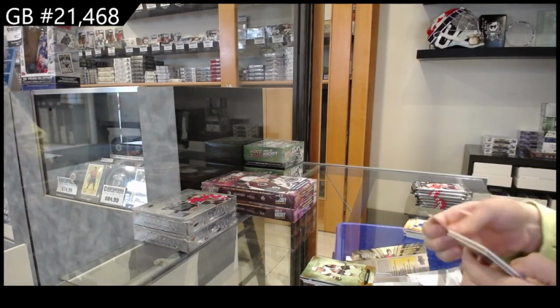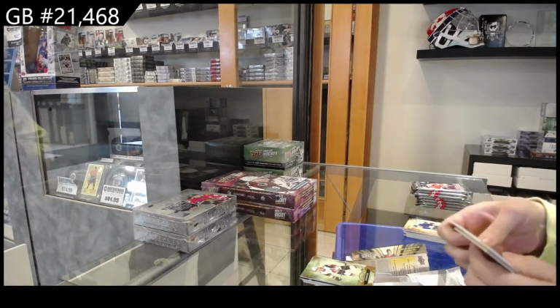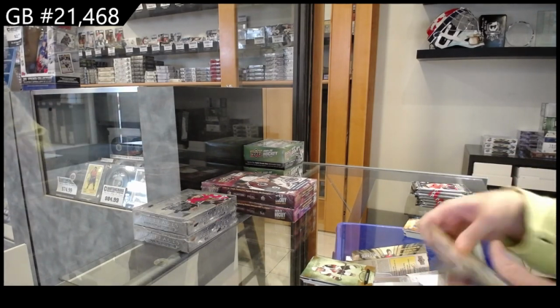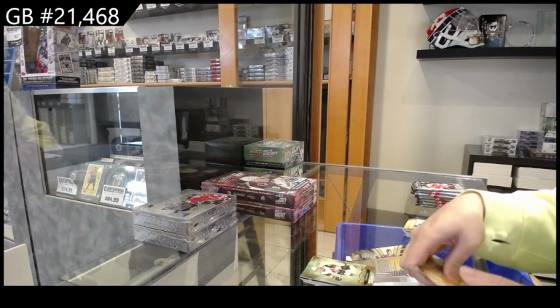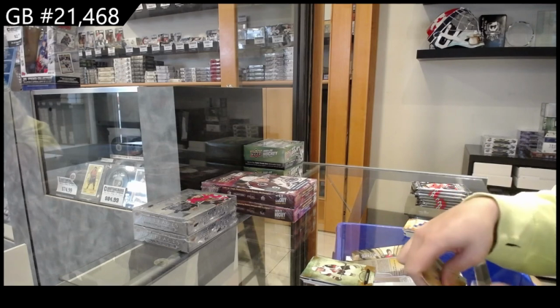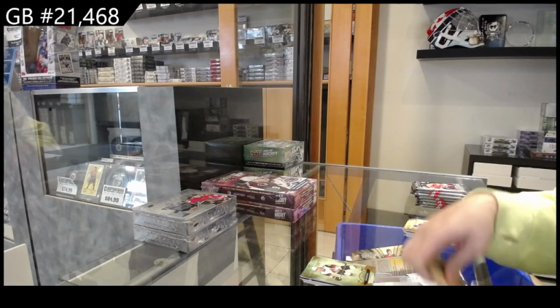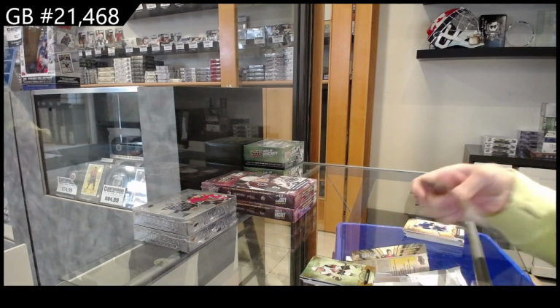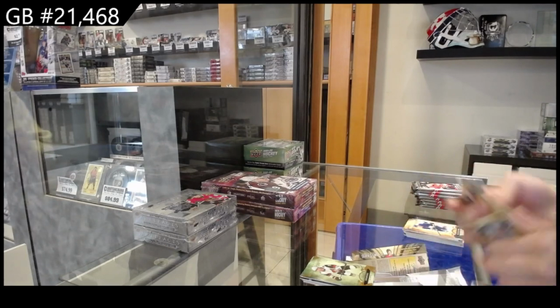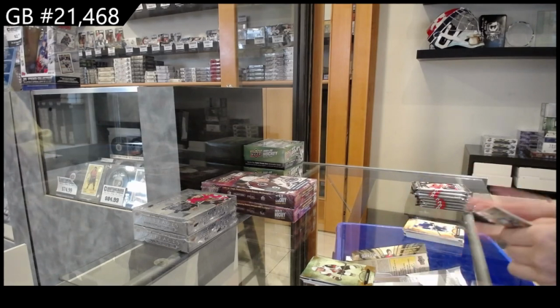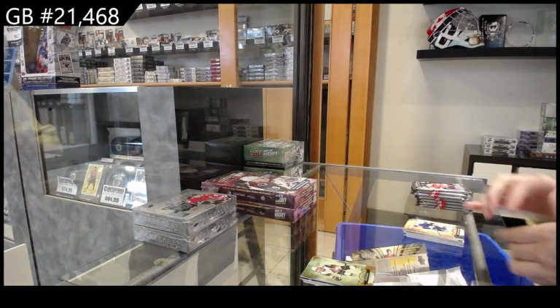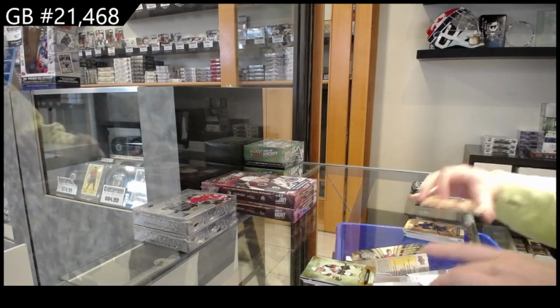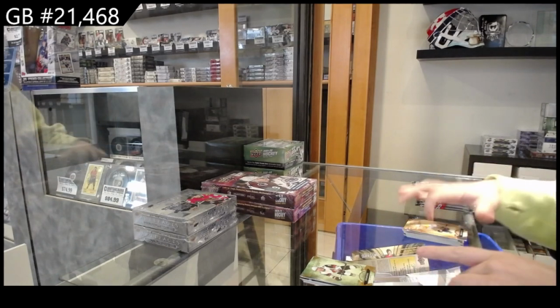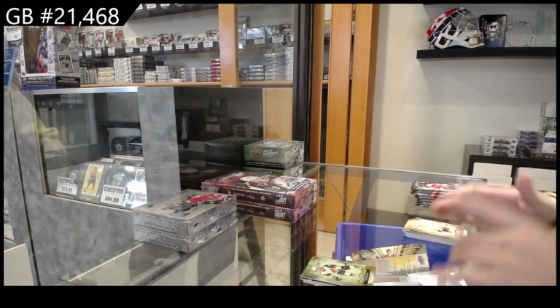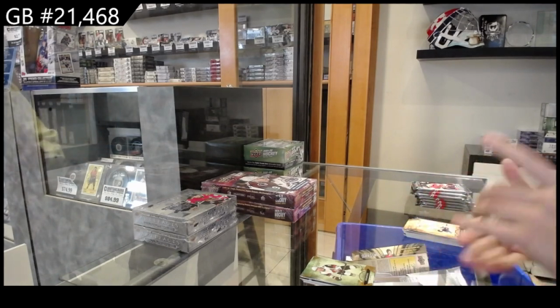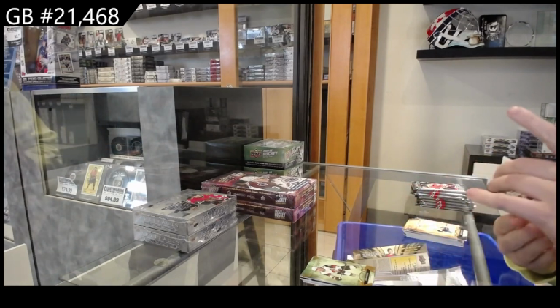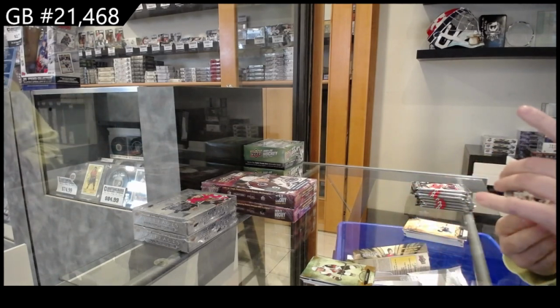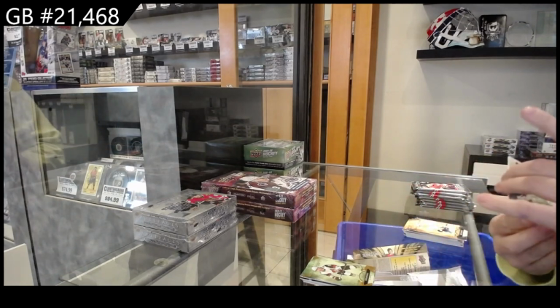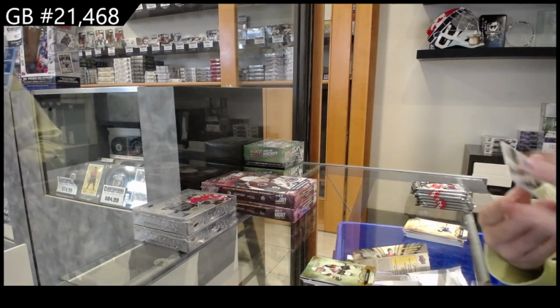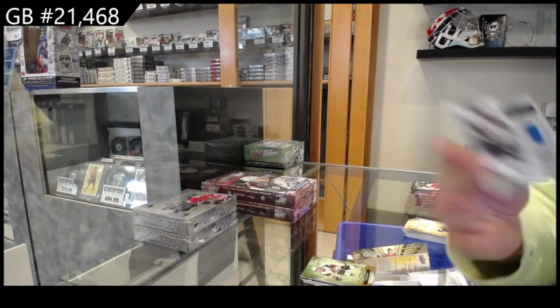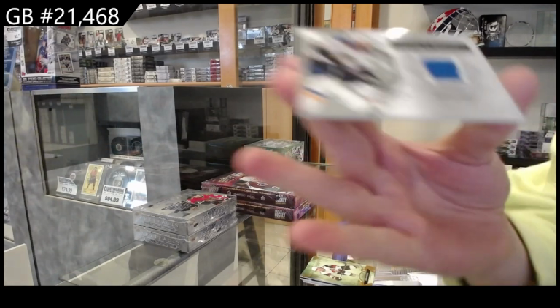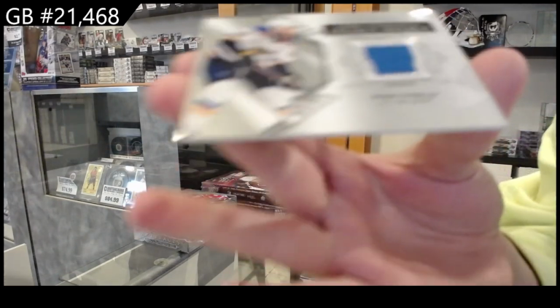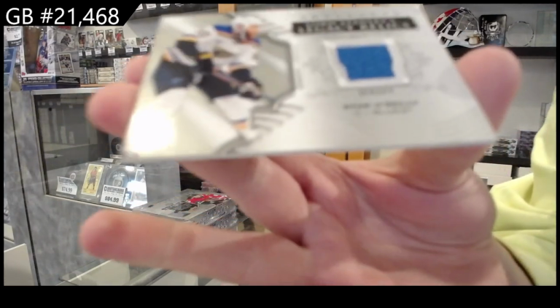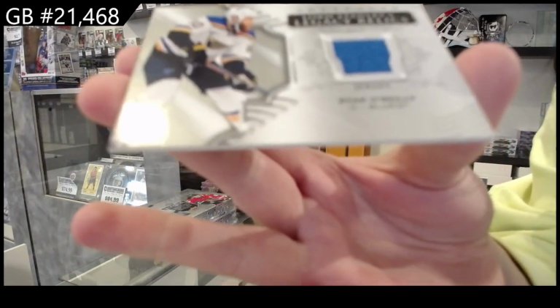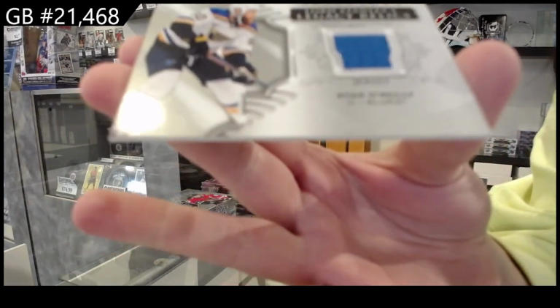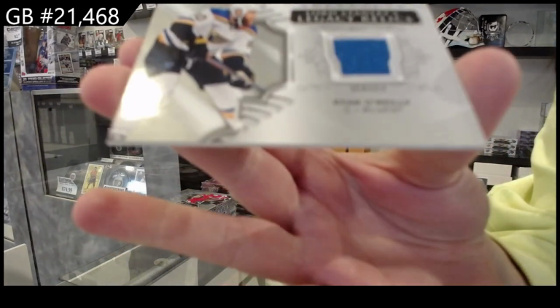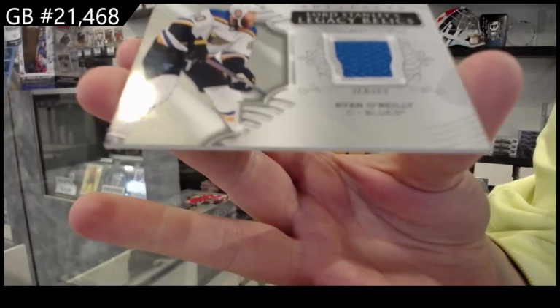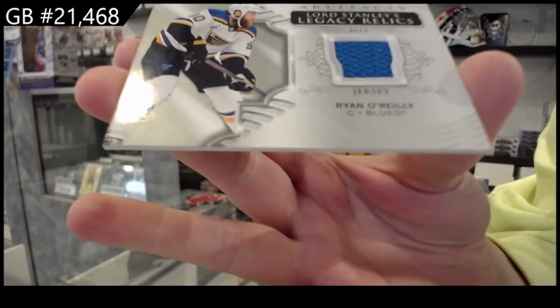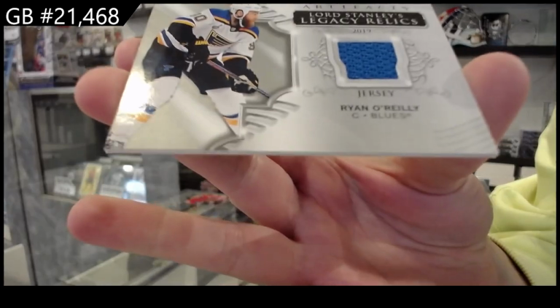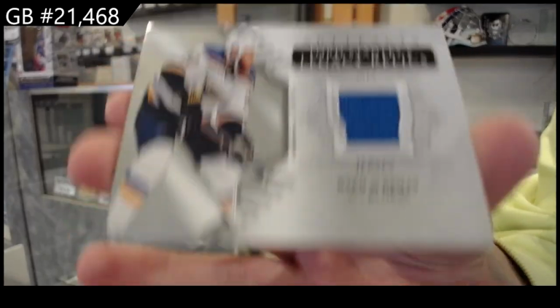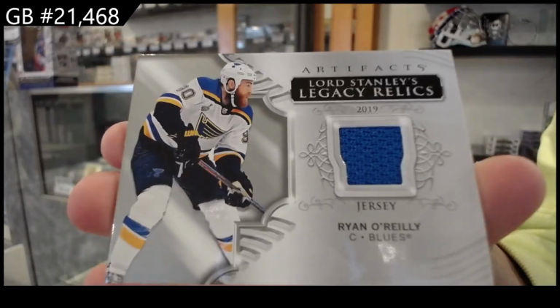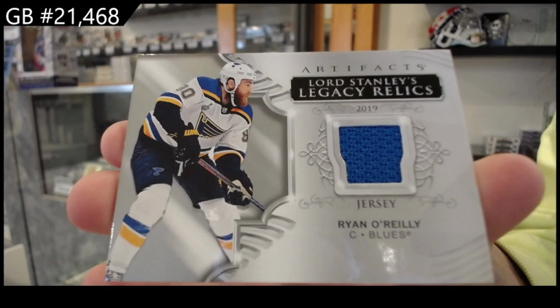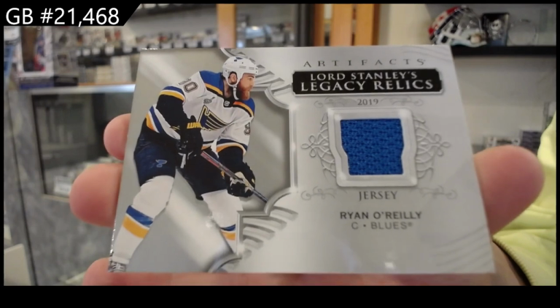We have a Treasury Lord Stanley's Legacy jersey for the St. Louis Blues — Ryan O'Reilly.